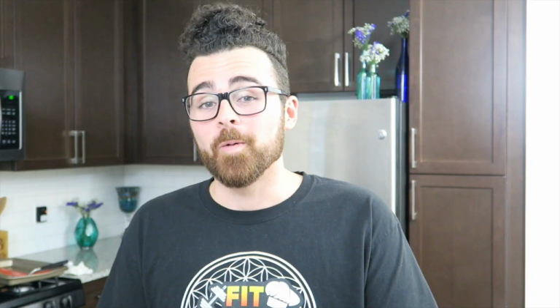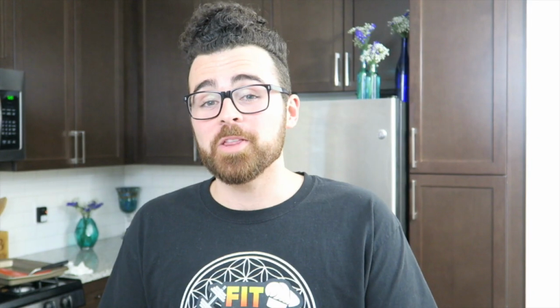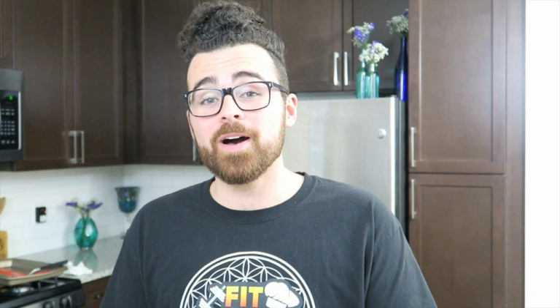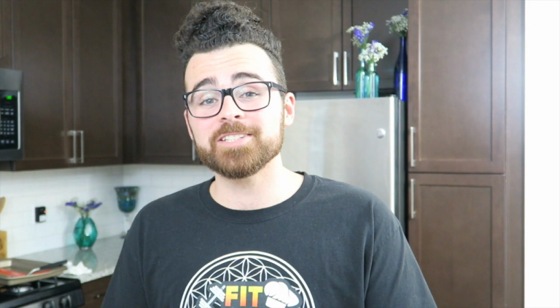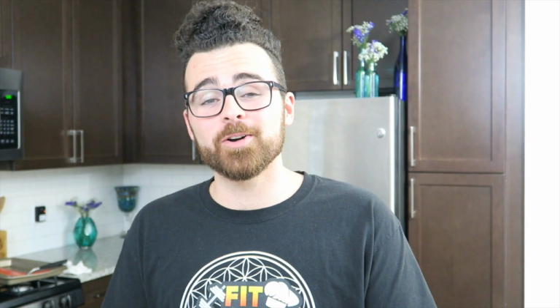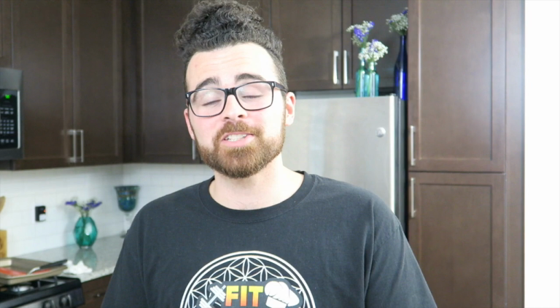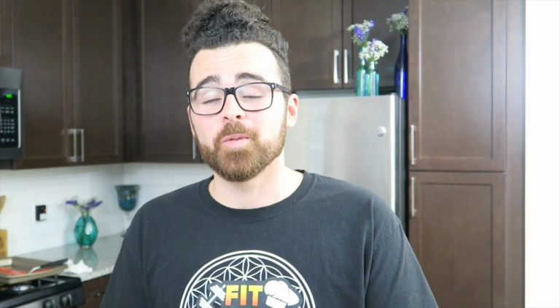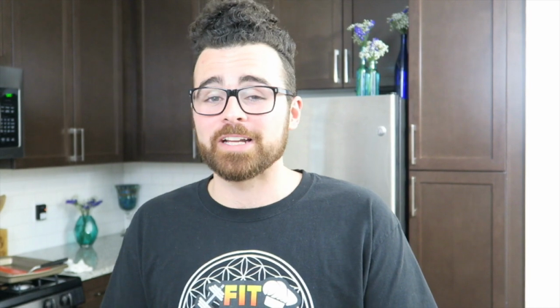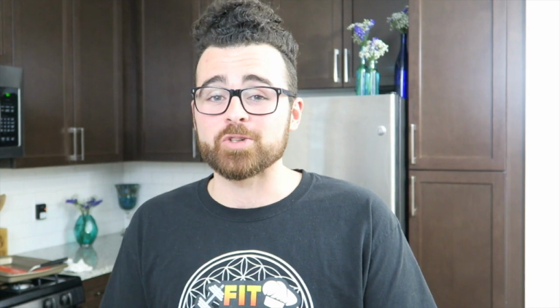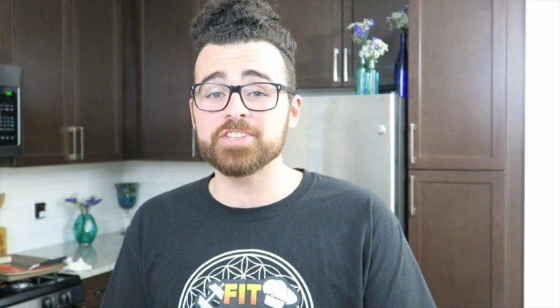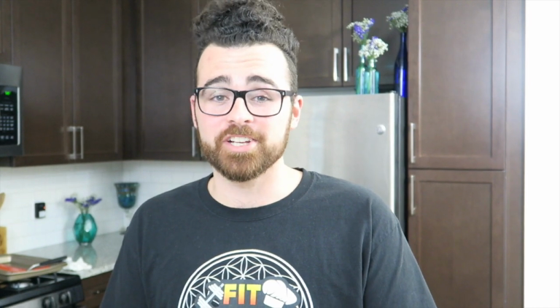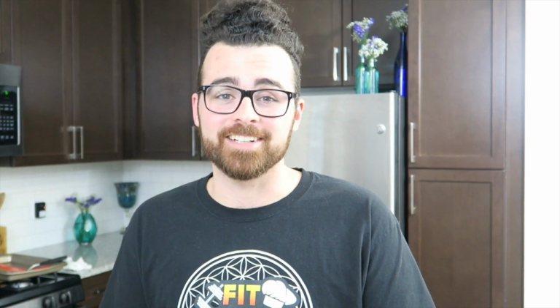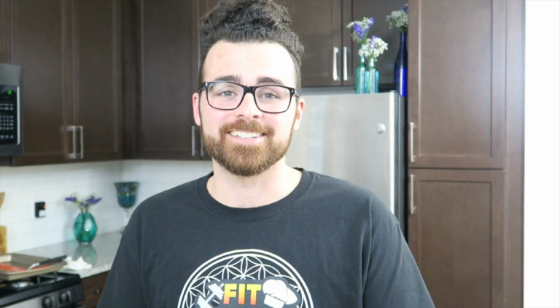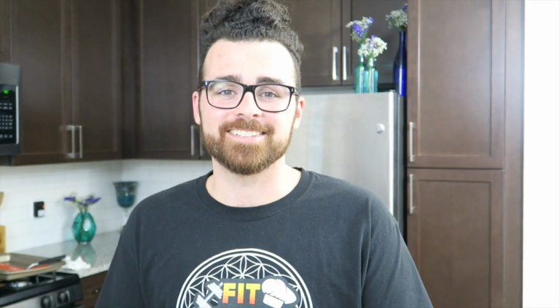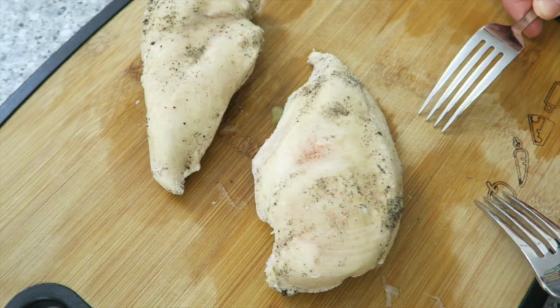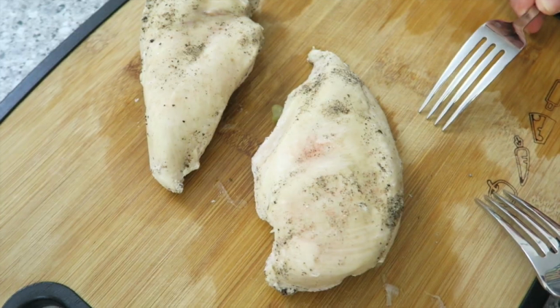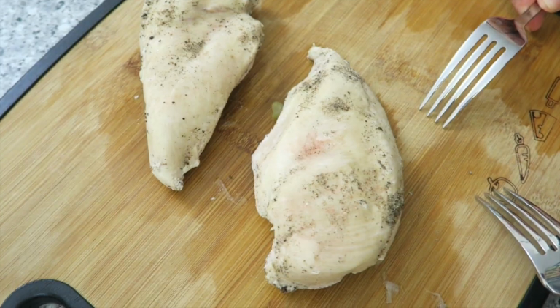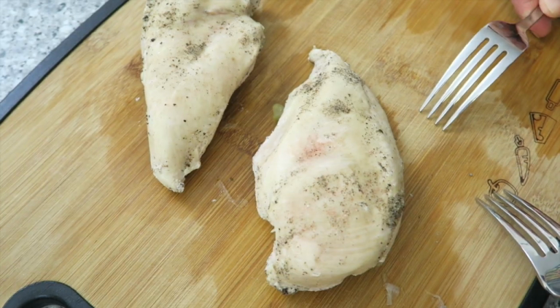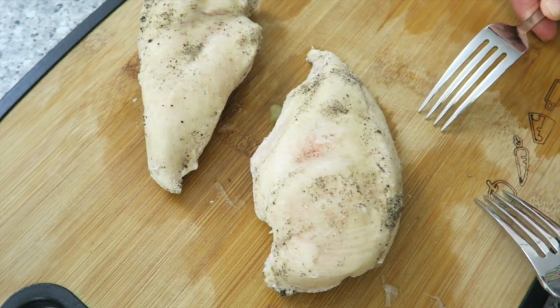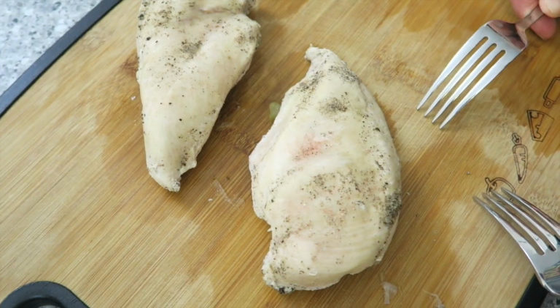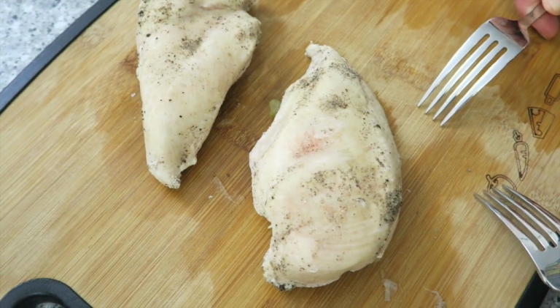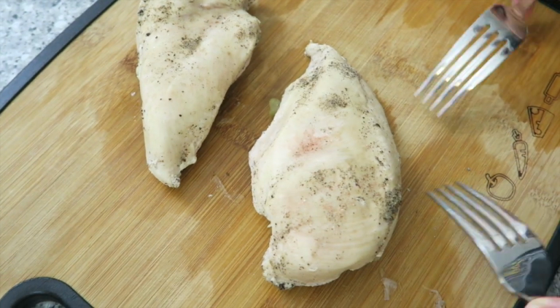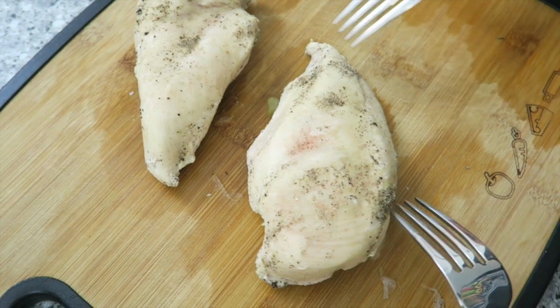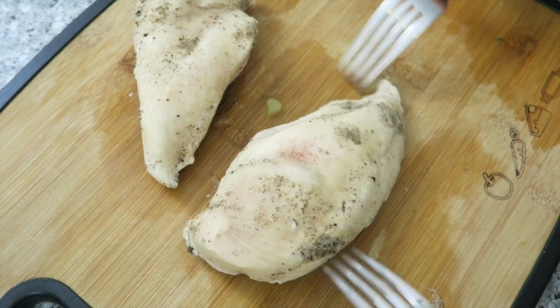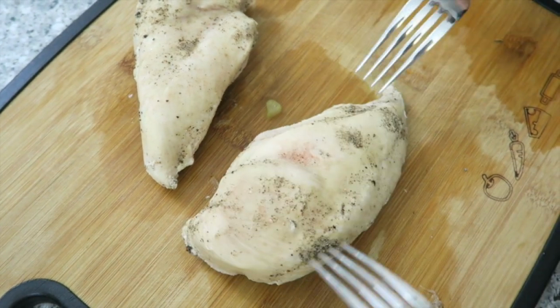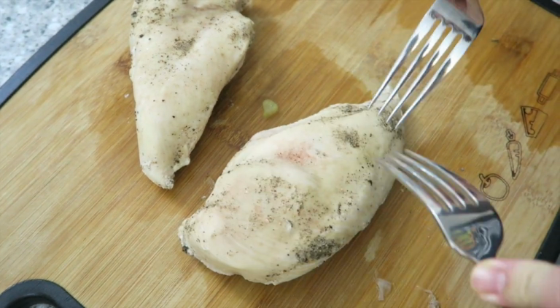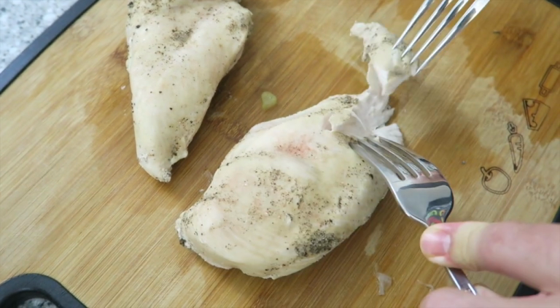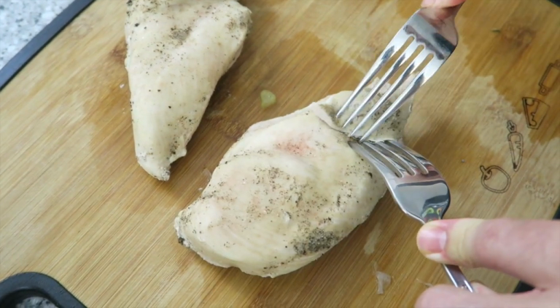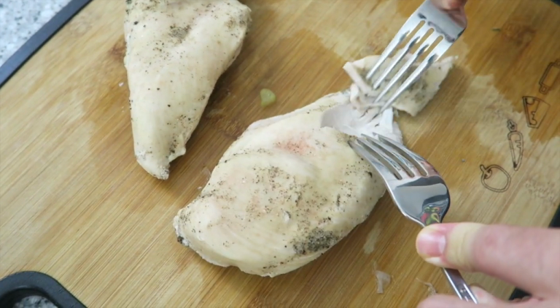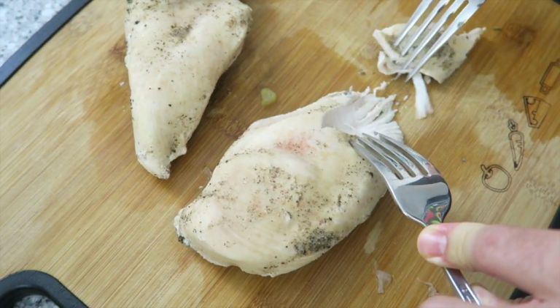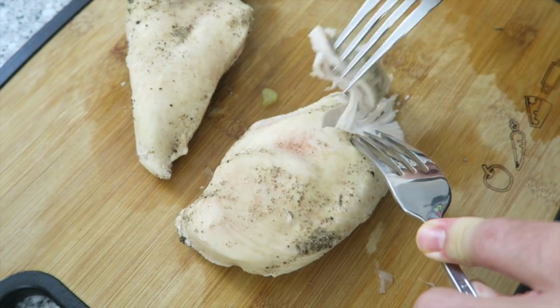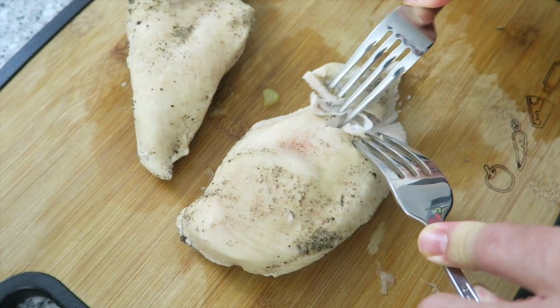While the pasta cooks, we're going to shred the chicken. It's really easy — just take two forks and start to tear away.